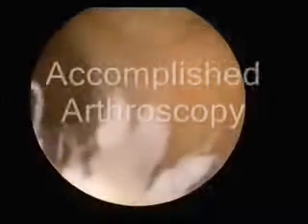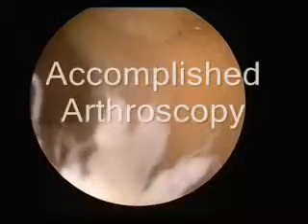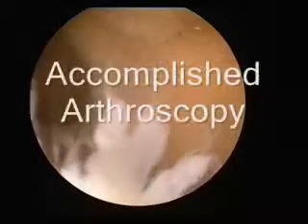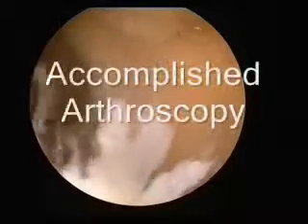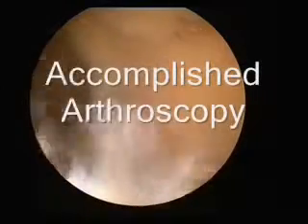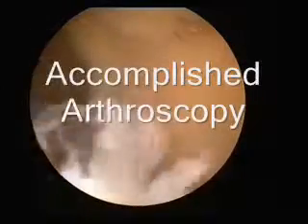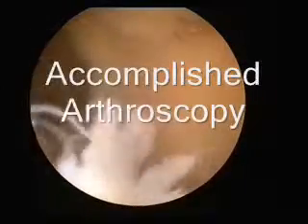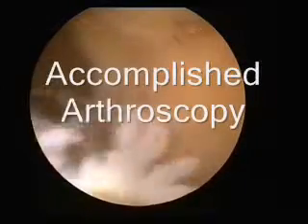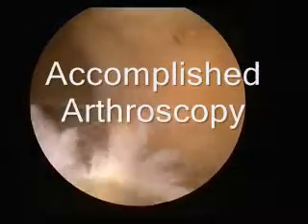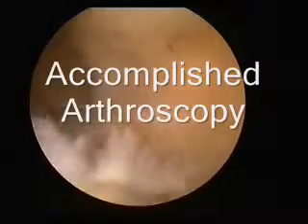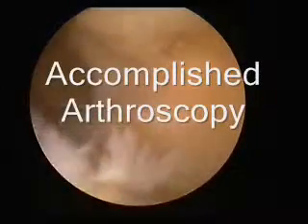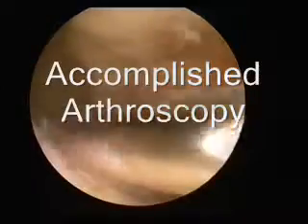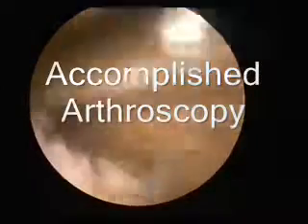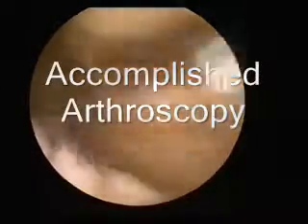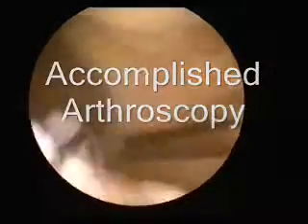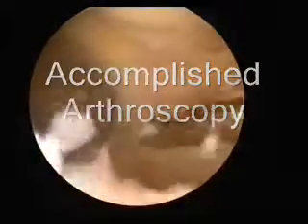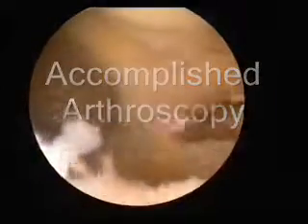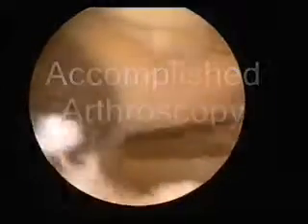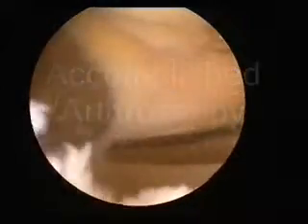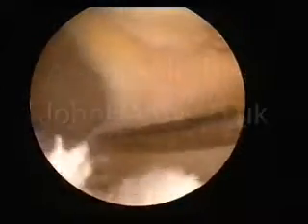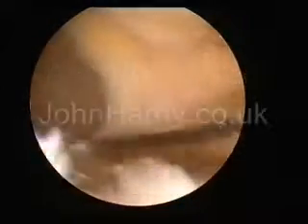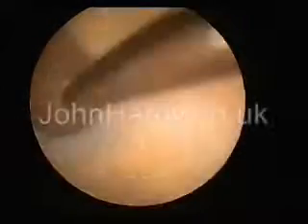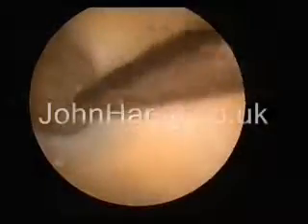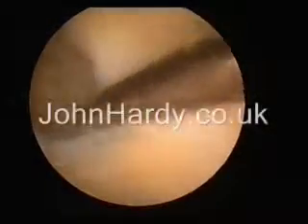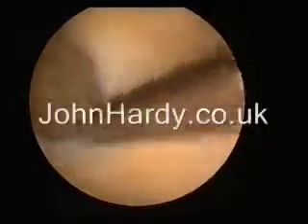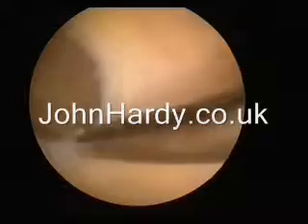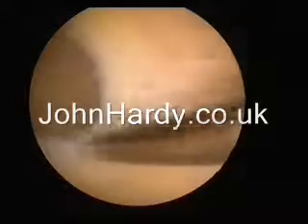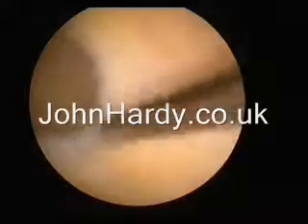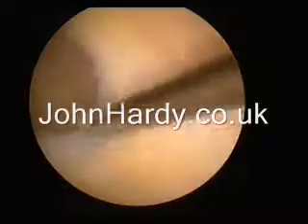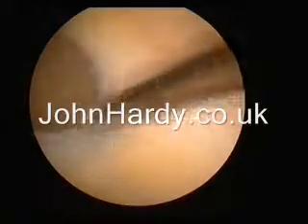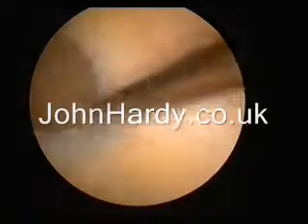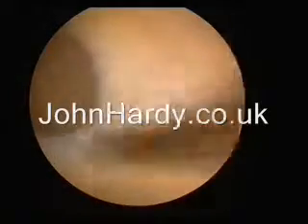Hi, my name's John Hardy. I'm a consultant knee surgeon. And I'm David Coates, an anesthetist.